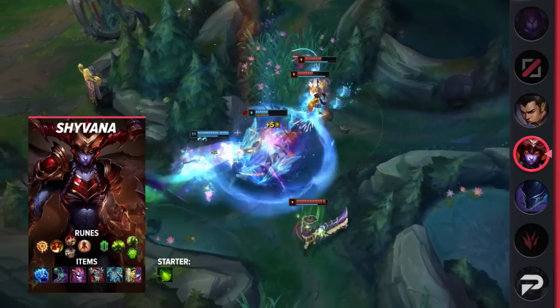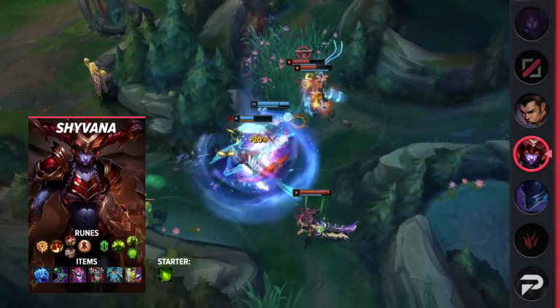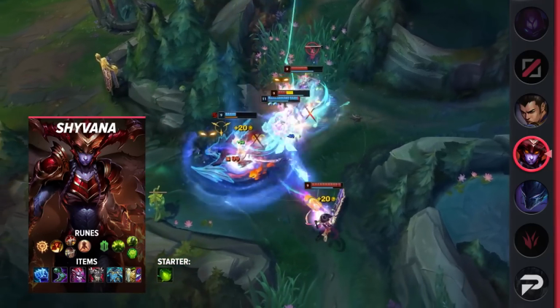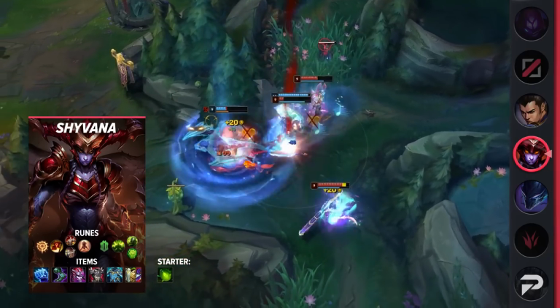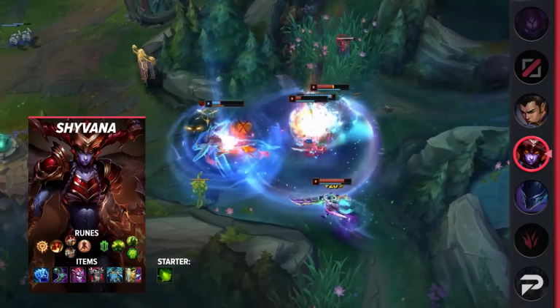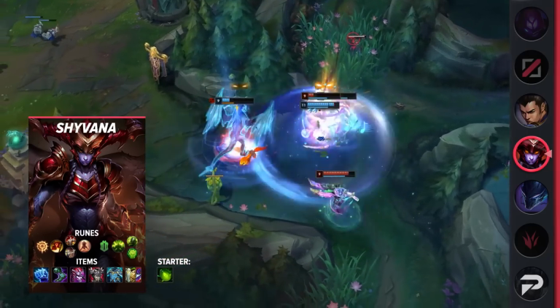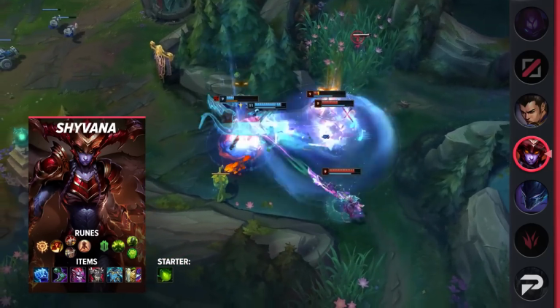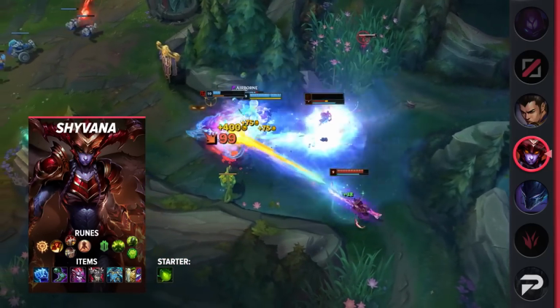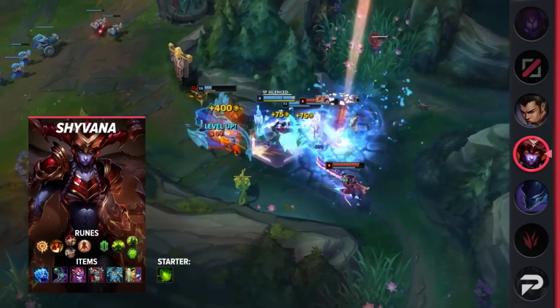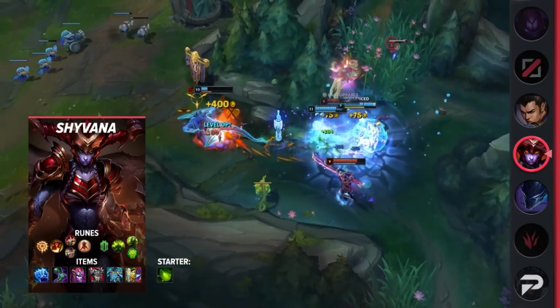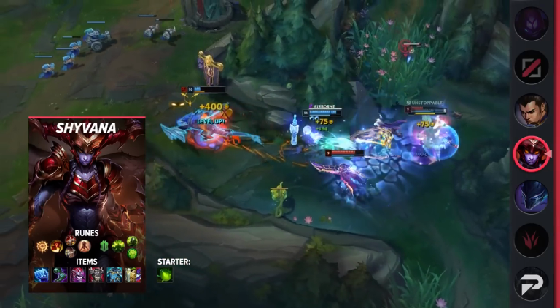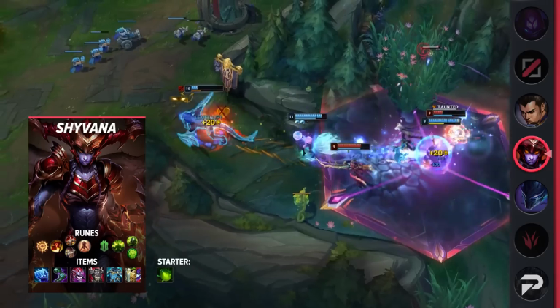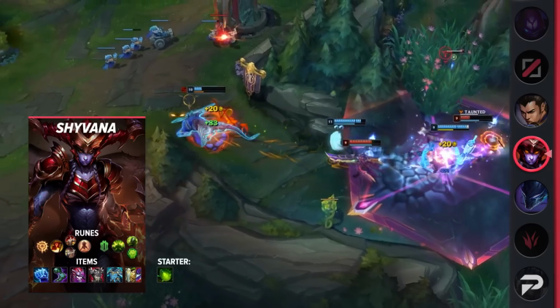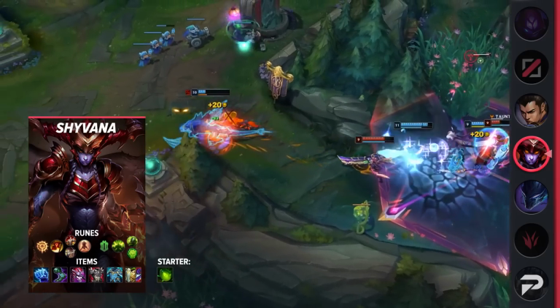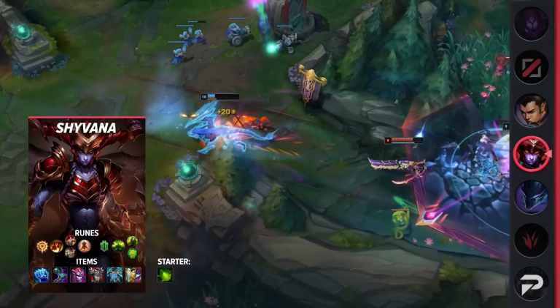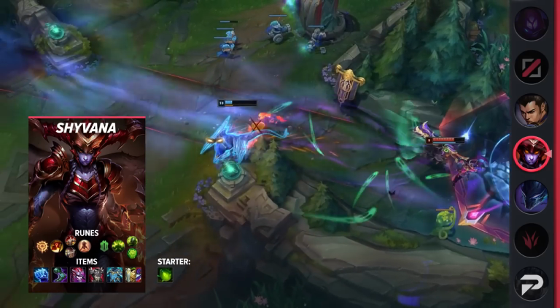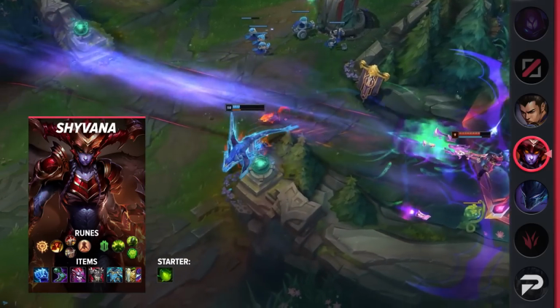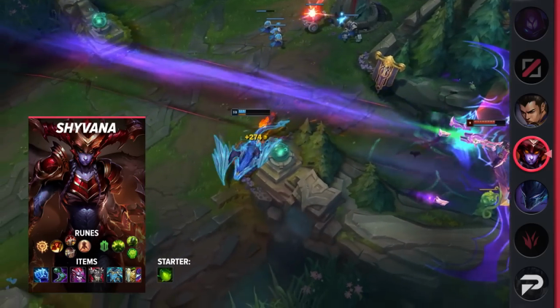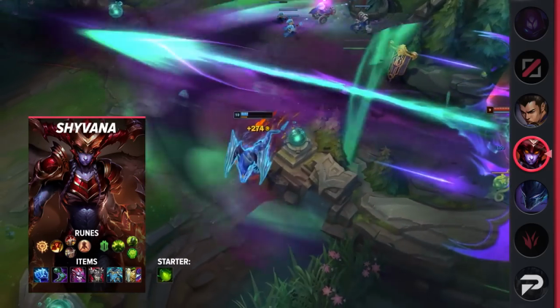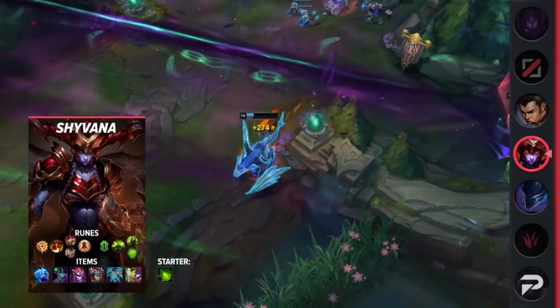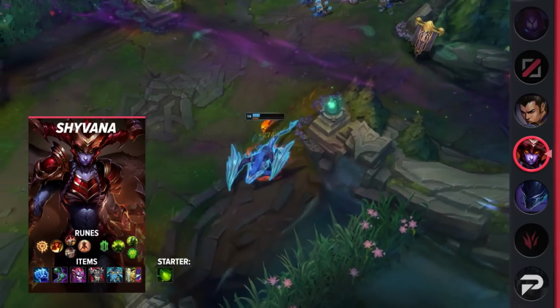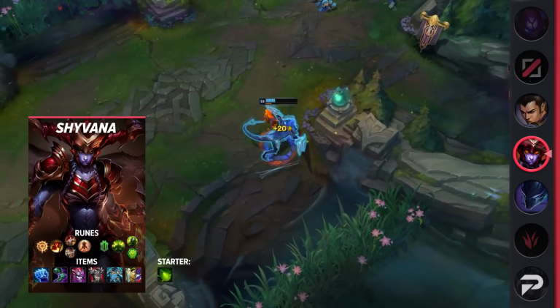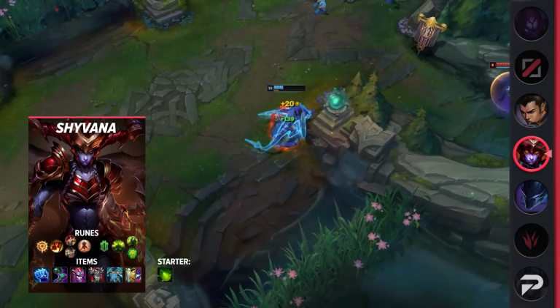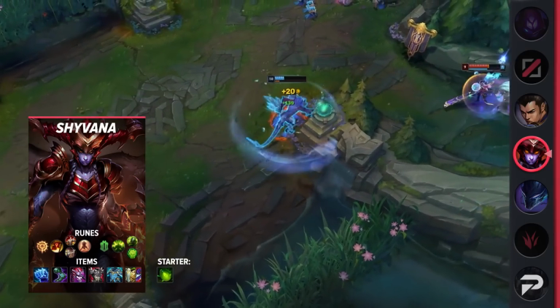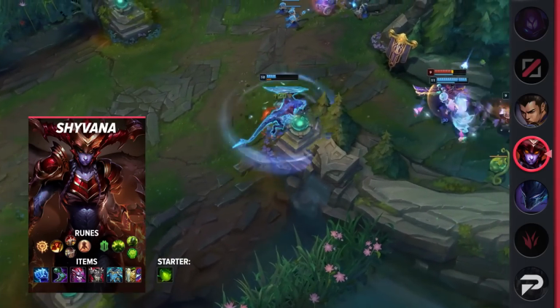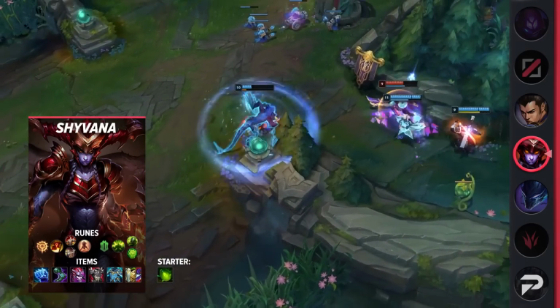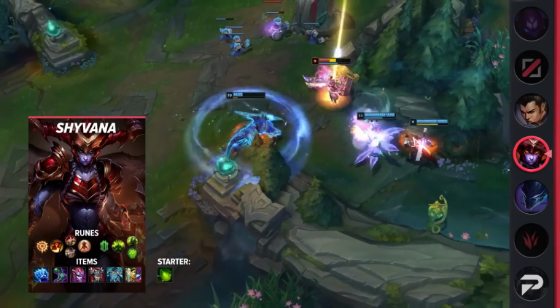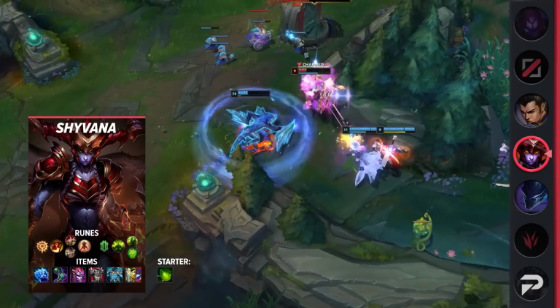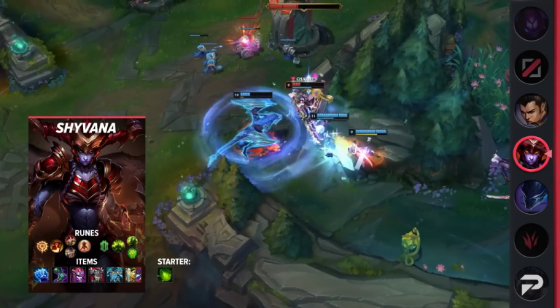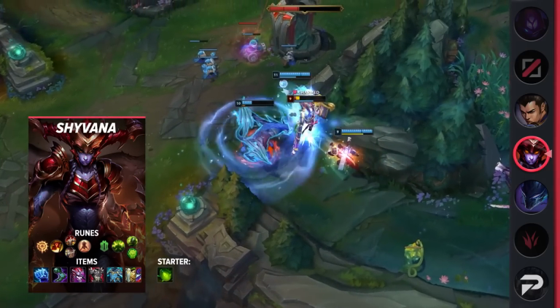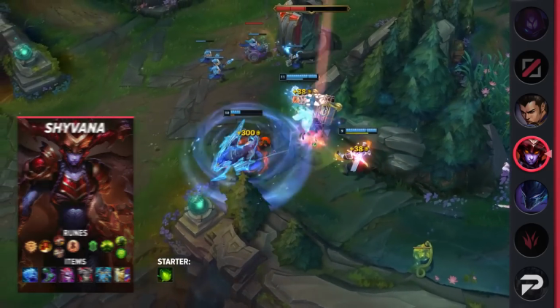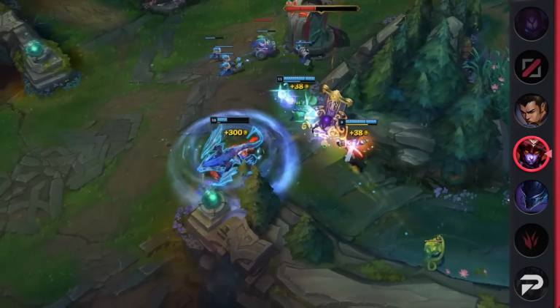You can go on to build the same super beefy AP tank build that's been her go-to meta build for a while, or go for an AD bruiser alternative if your team needs some physical damage.